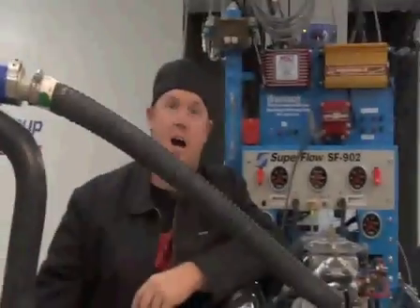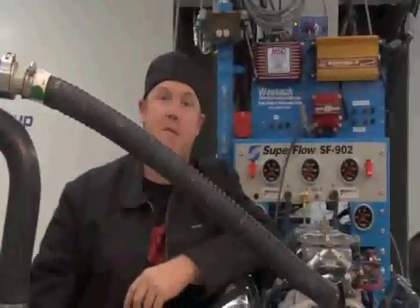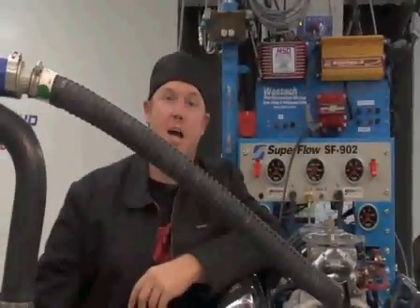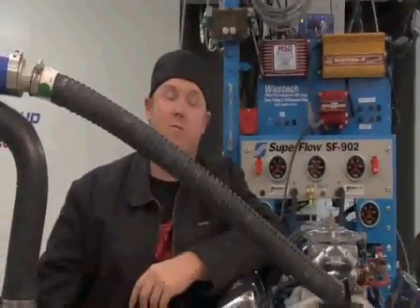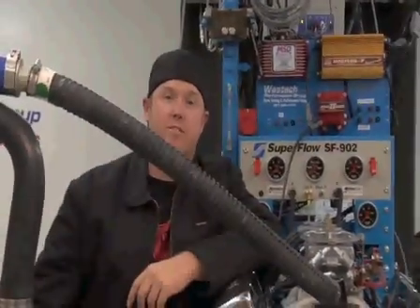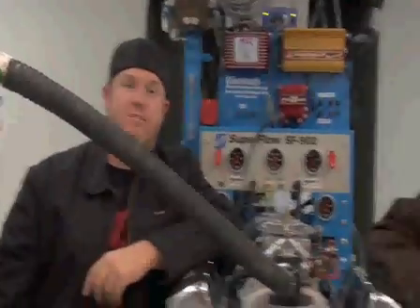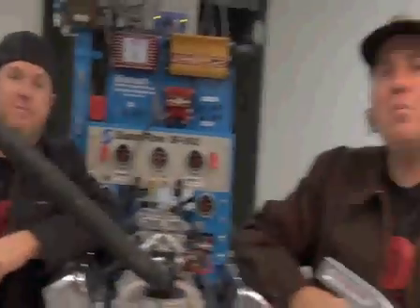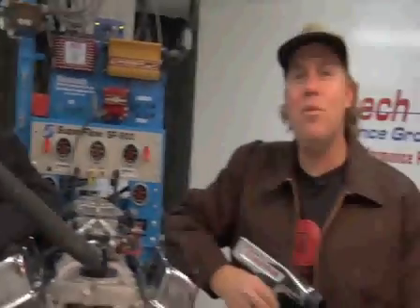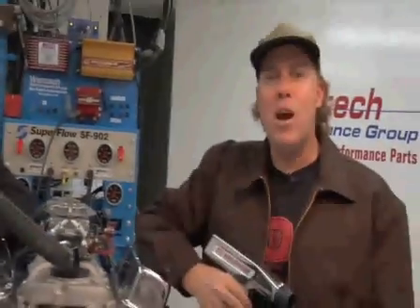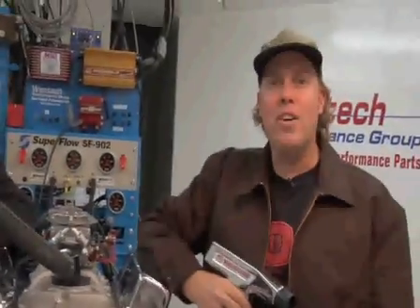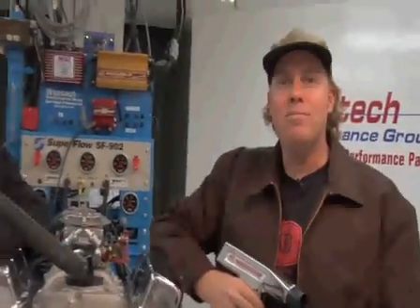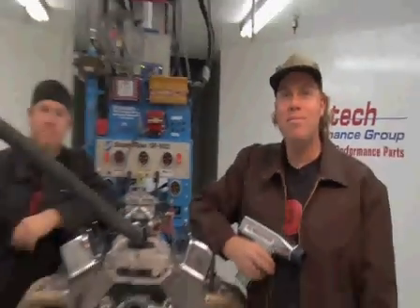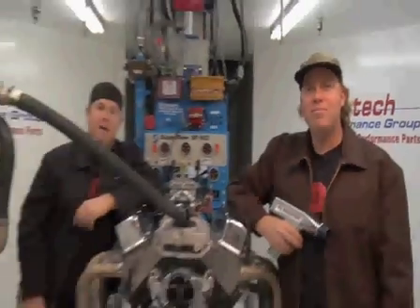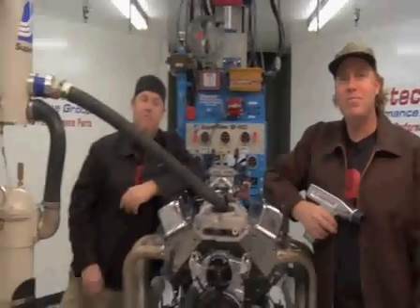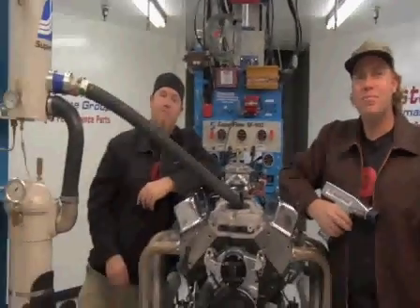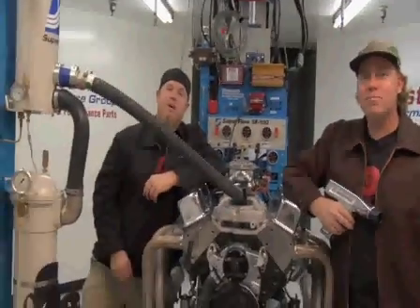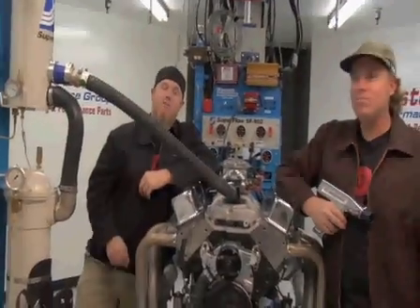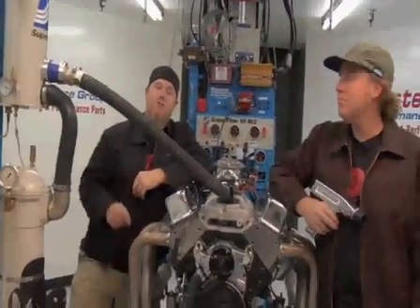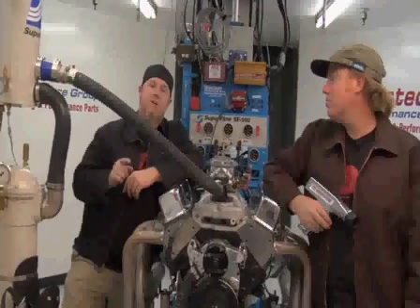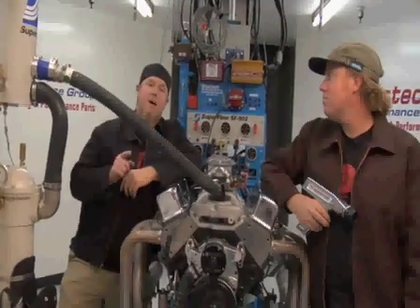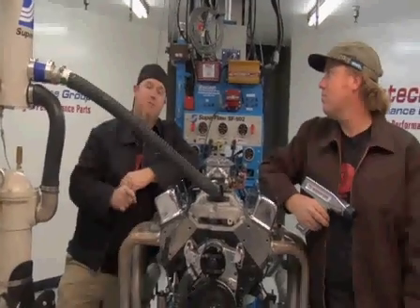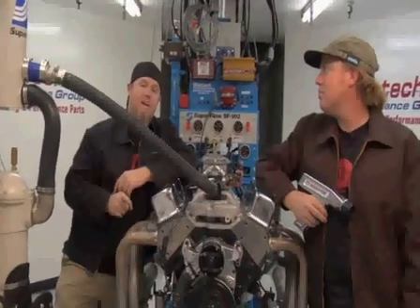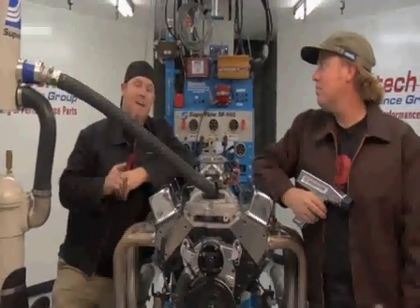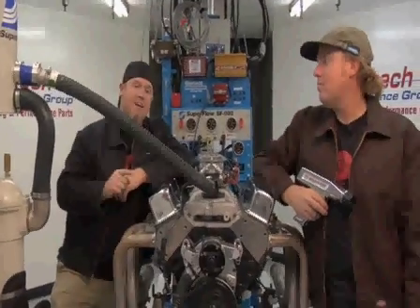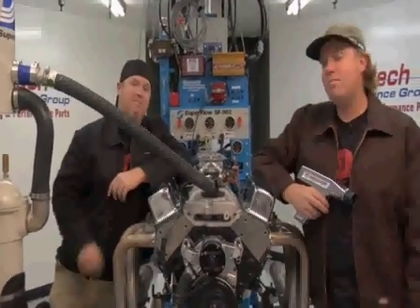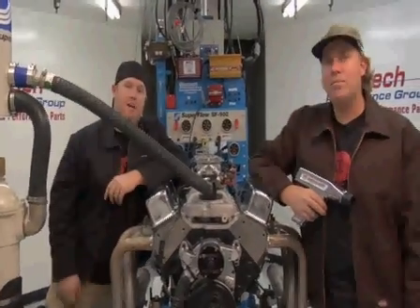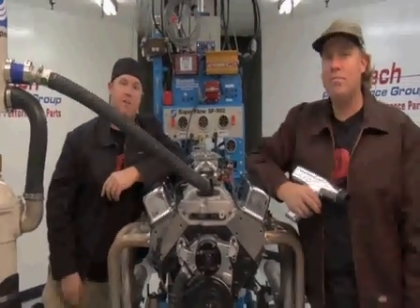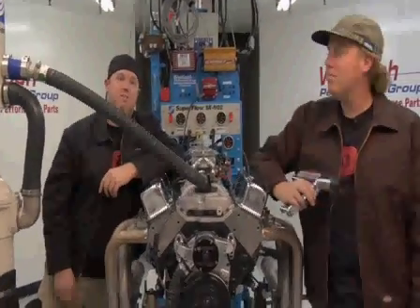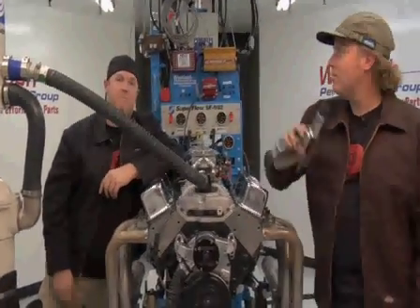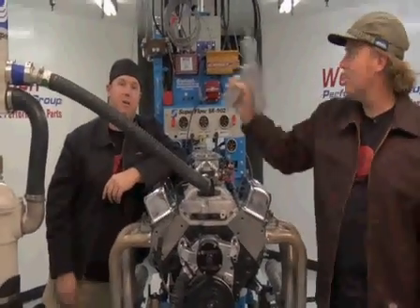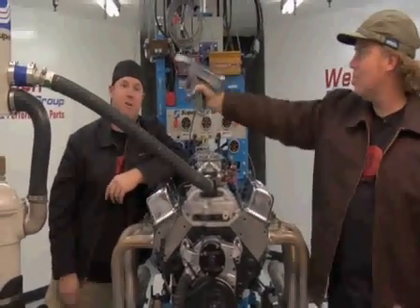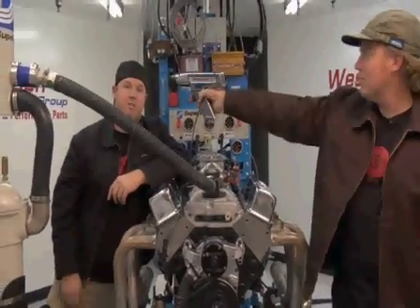I'm Chad Reynolds. And I'm David Freiberger. On this video you're going to learn how to understand and set ignition timing on your engine.